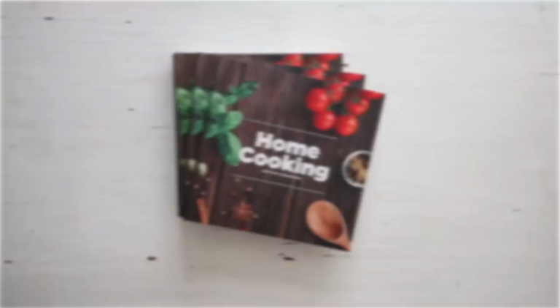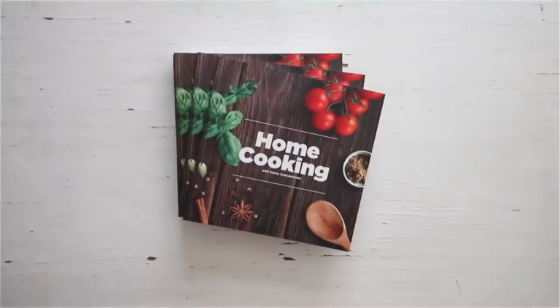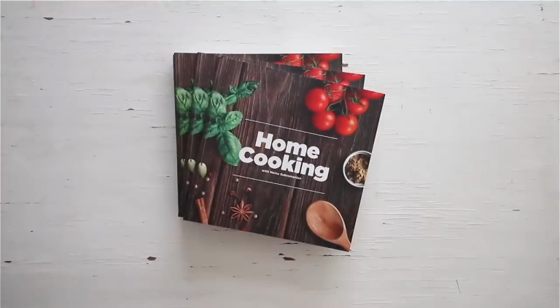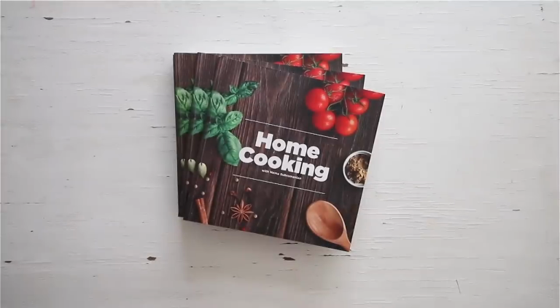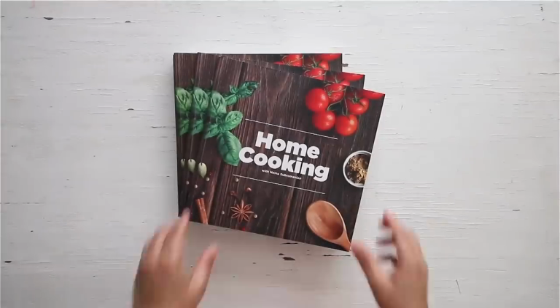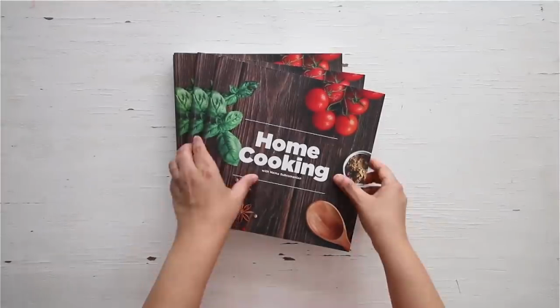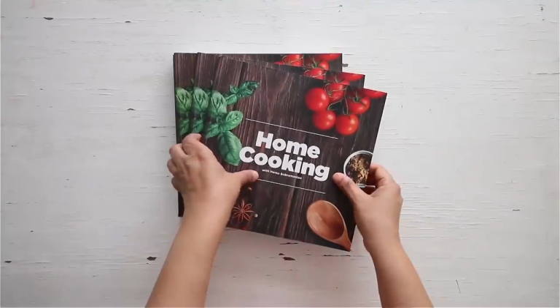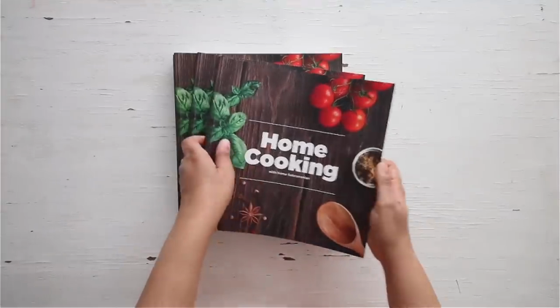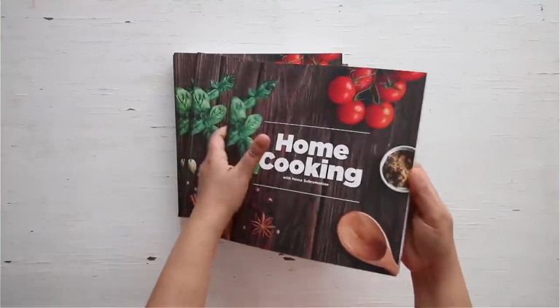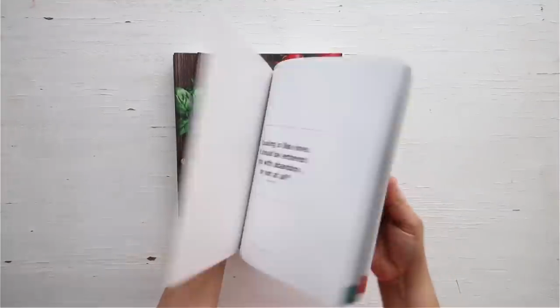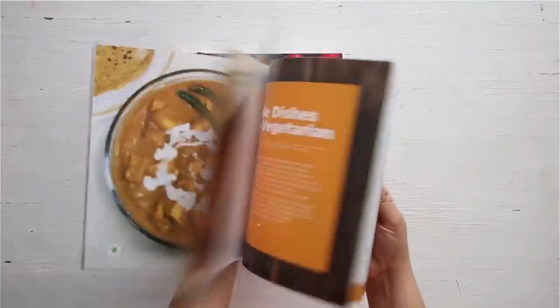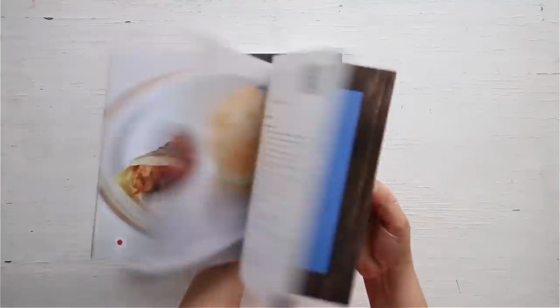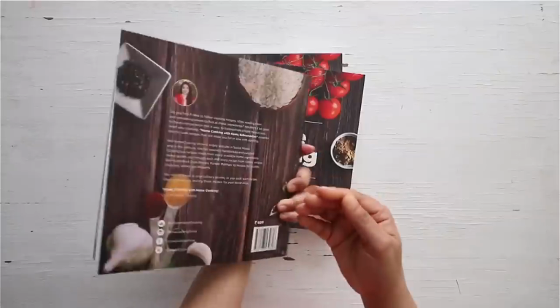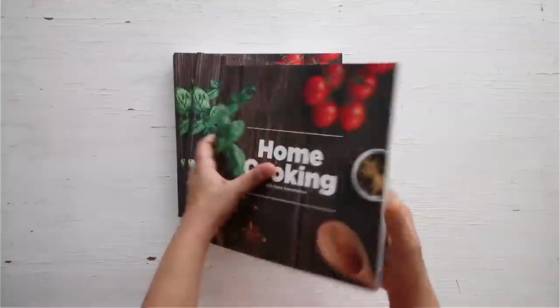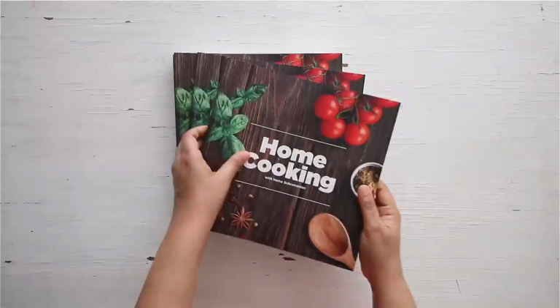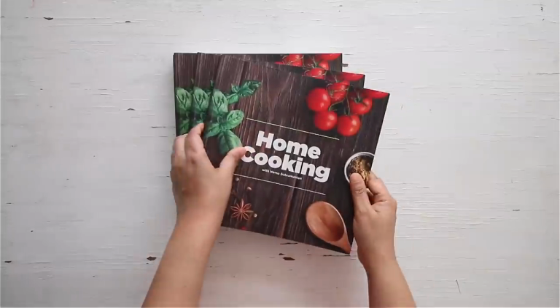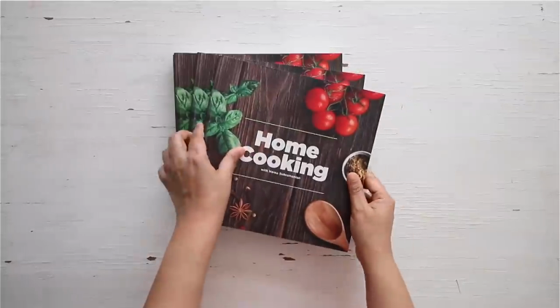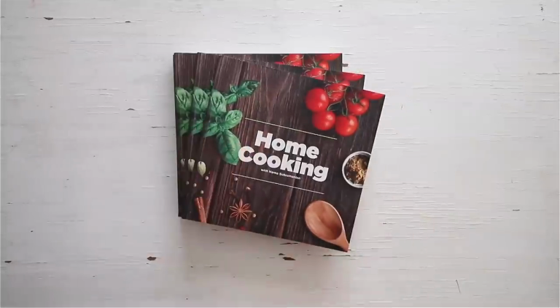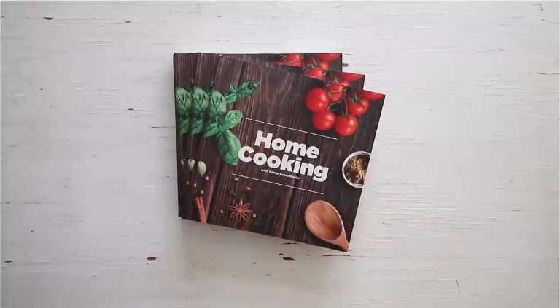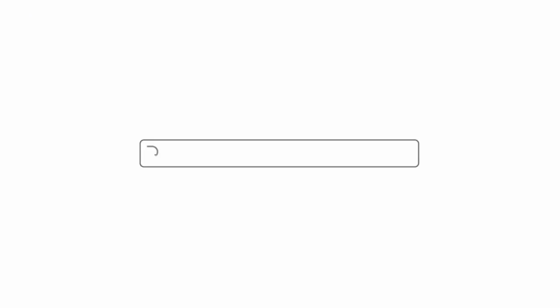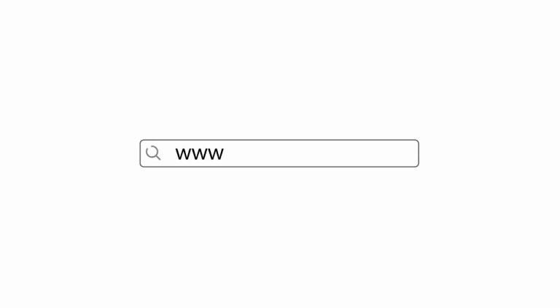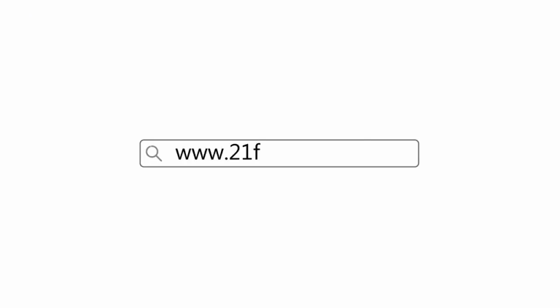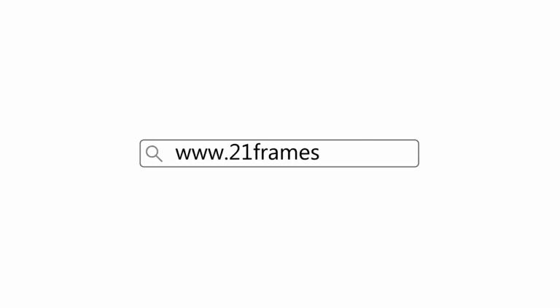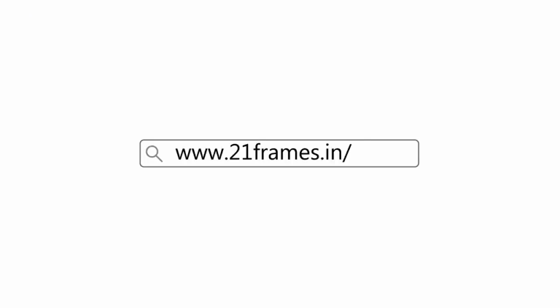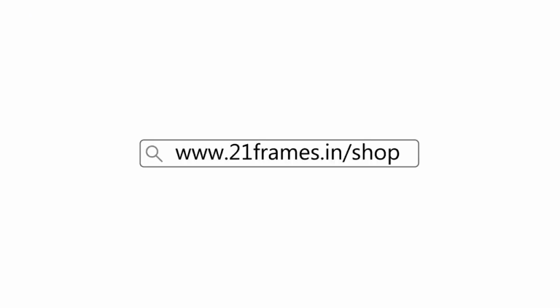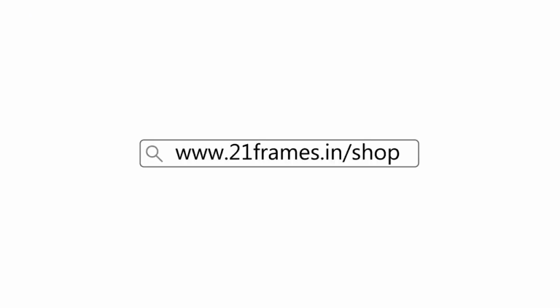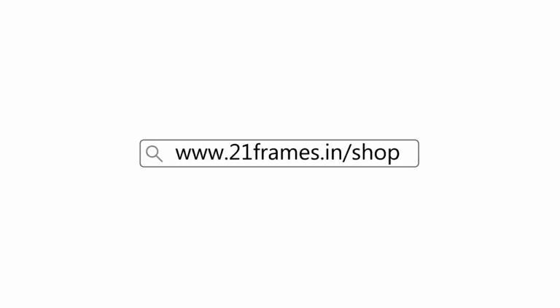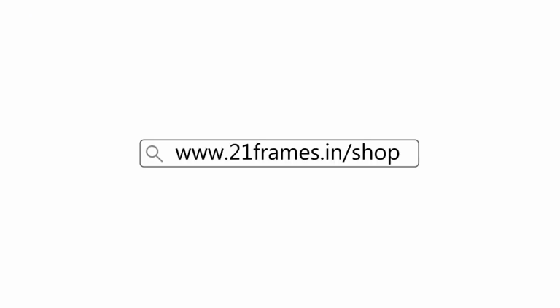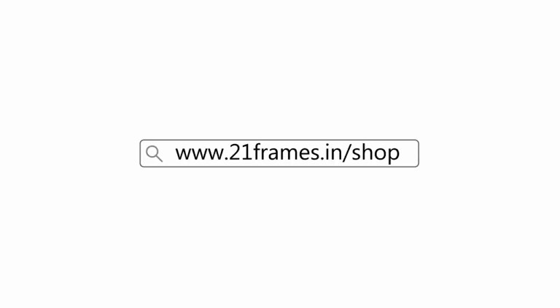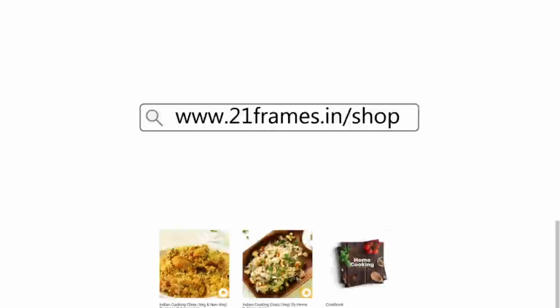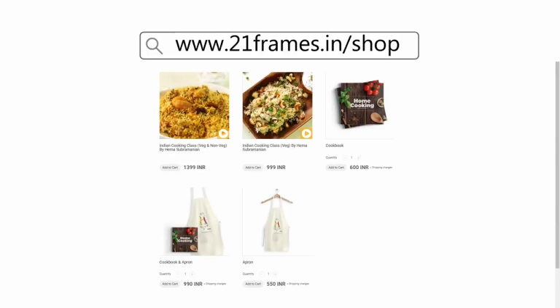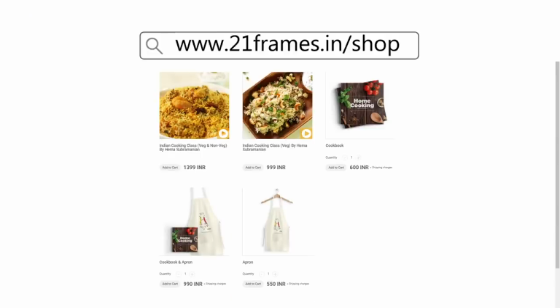You can get a copy of our first edition of the home cooking book on Amazon and 21 Frames.